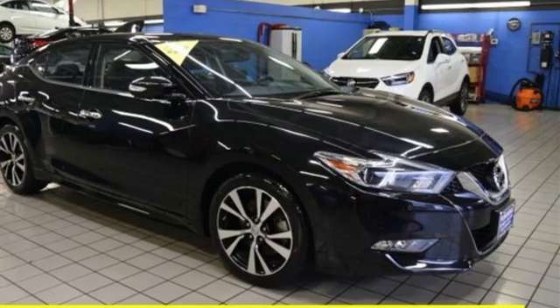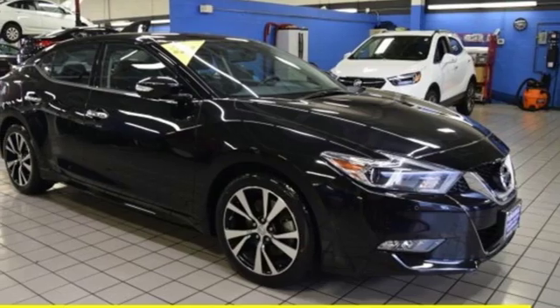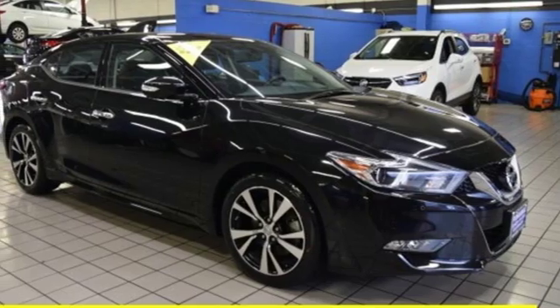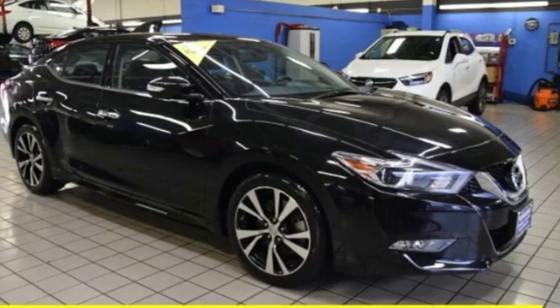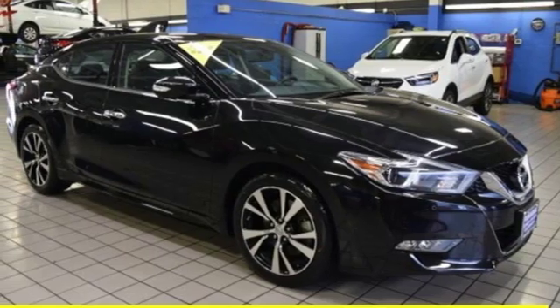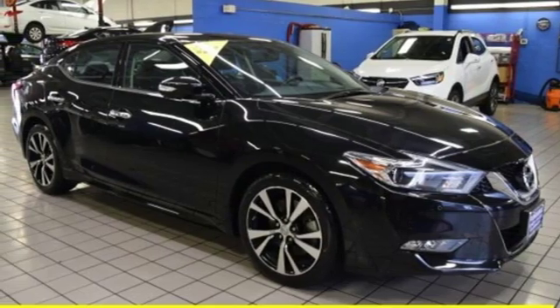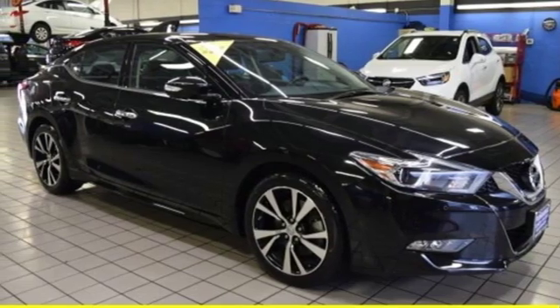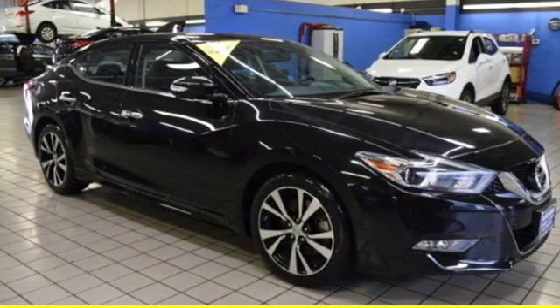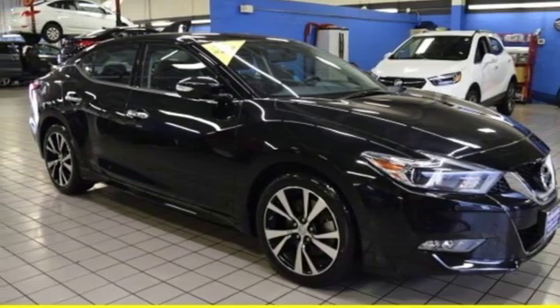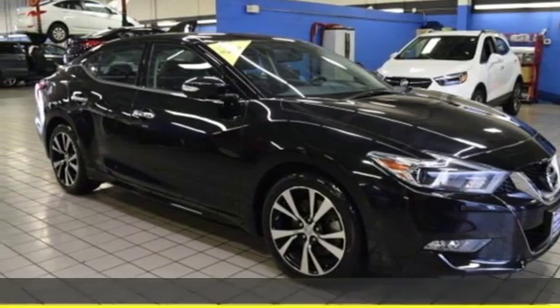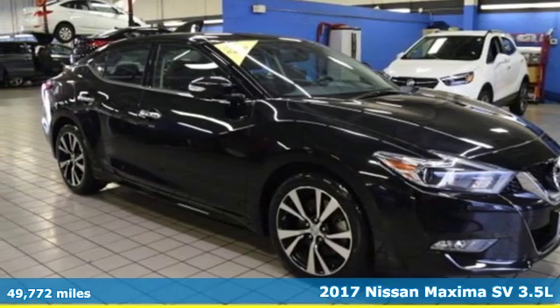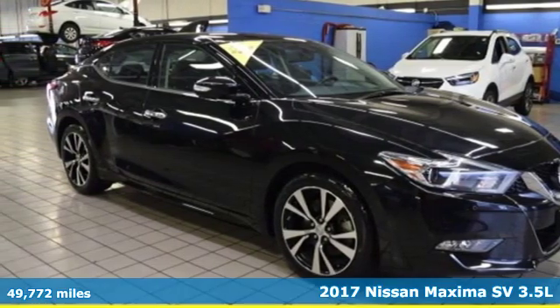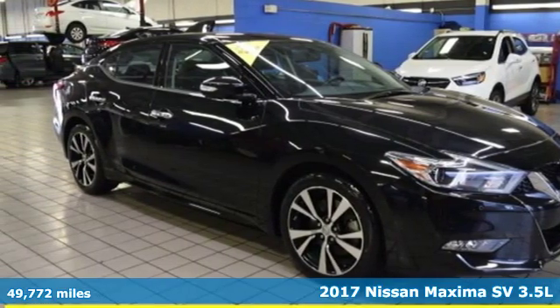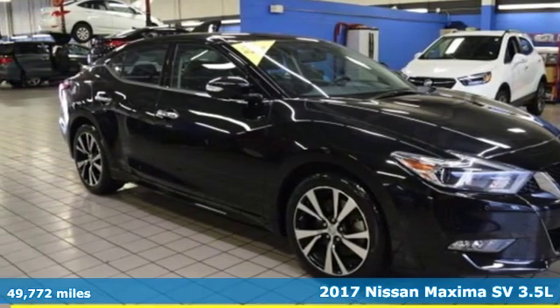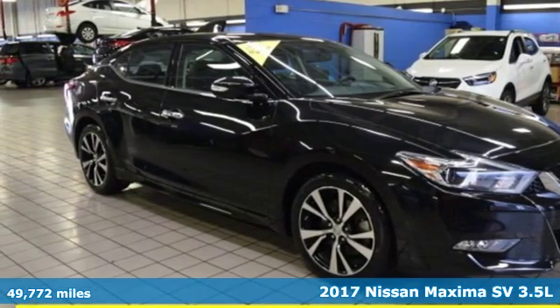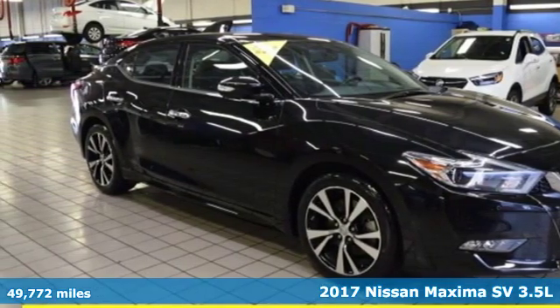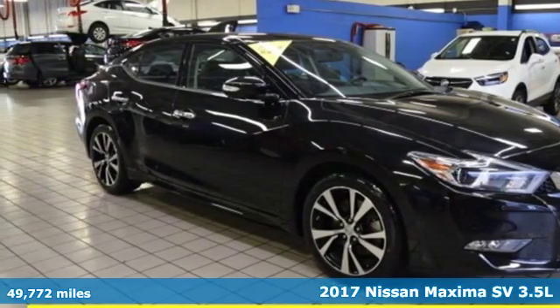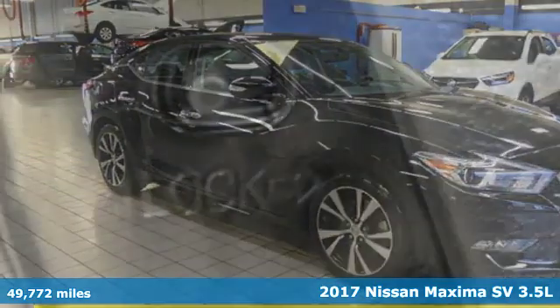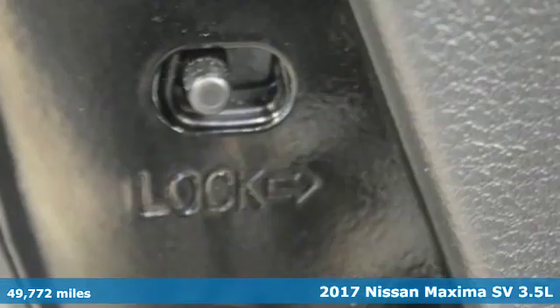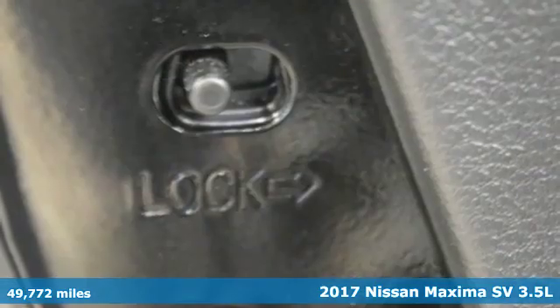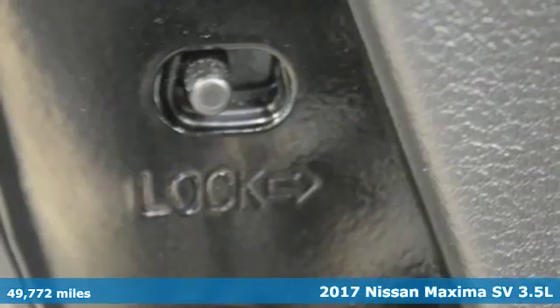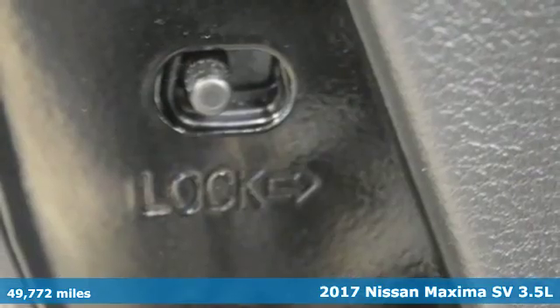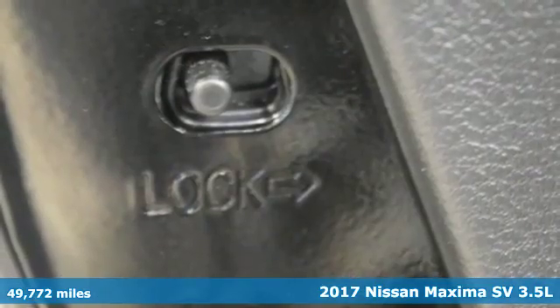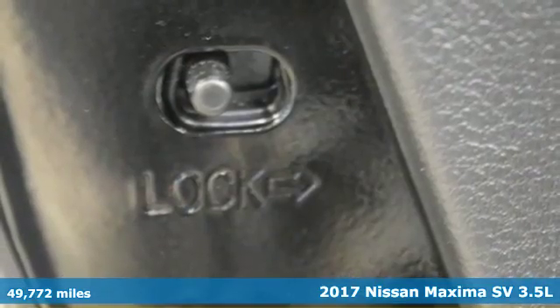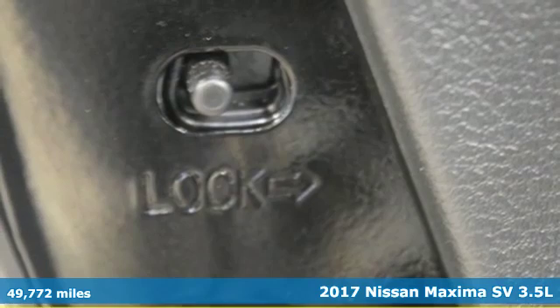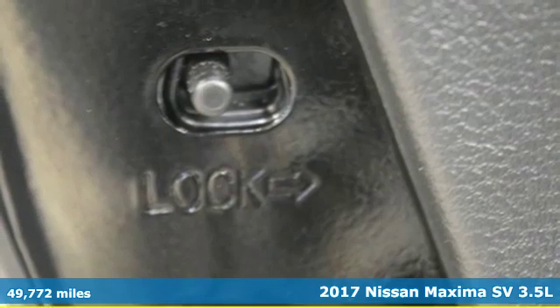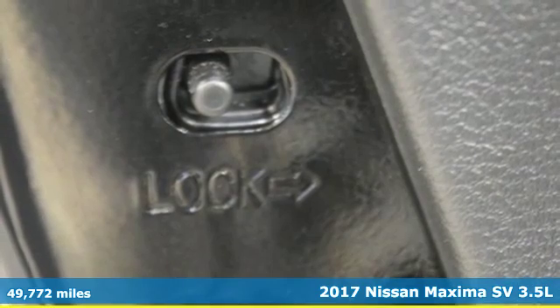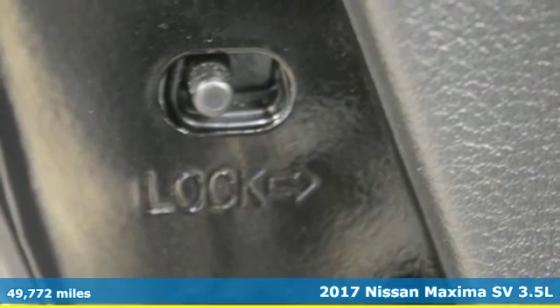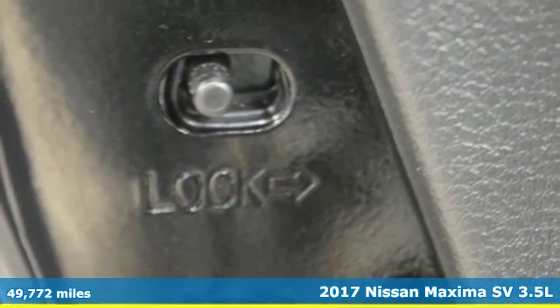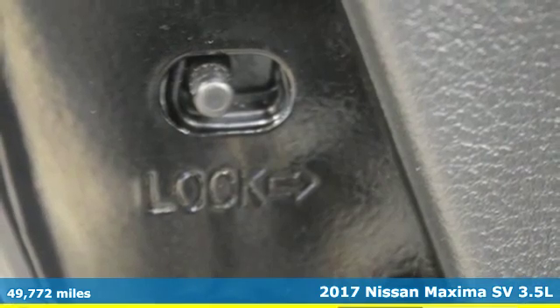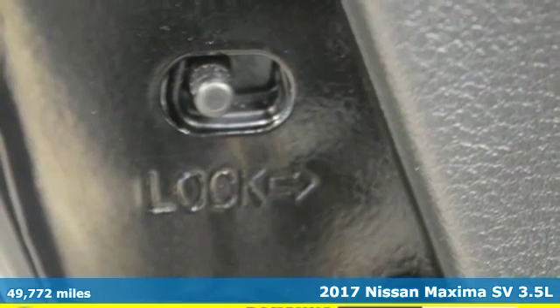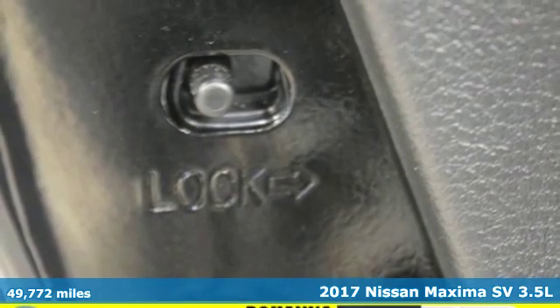Here's a 2017 Nissan Maxima. Innovation. Excitement. Nissan.